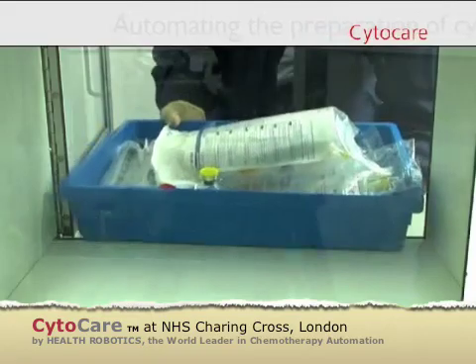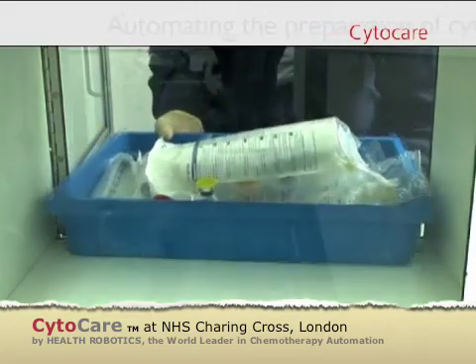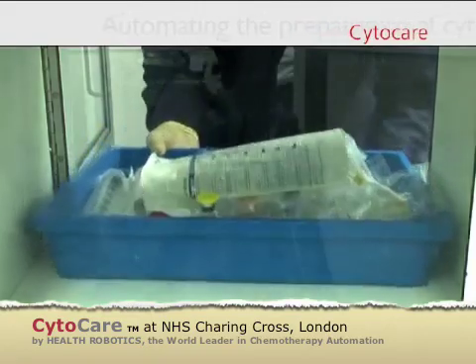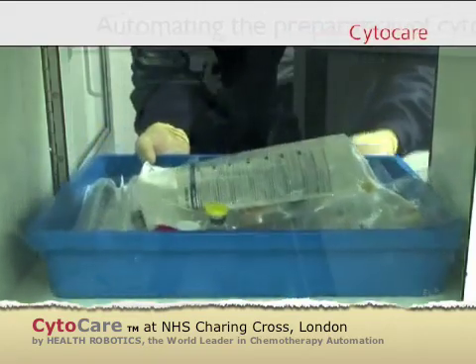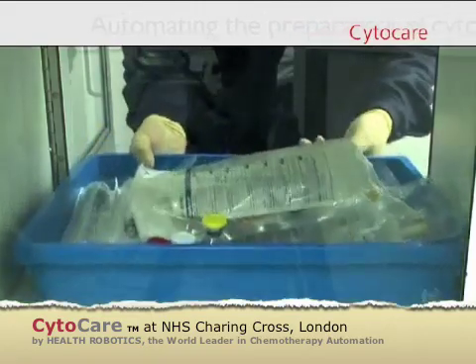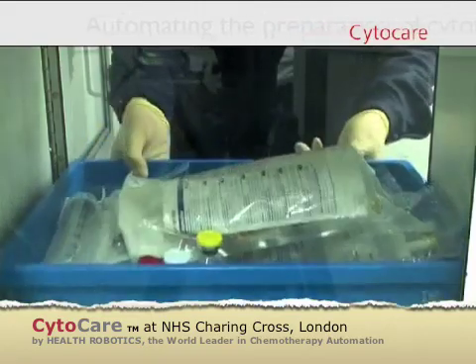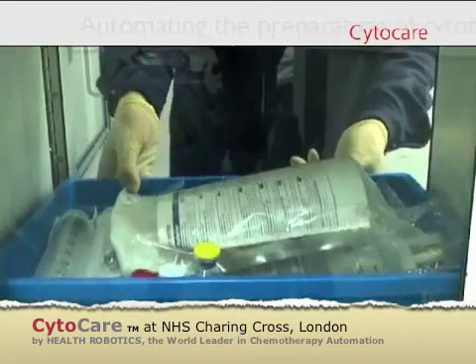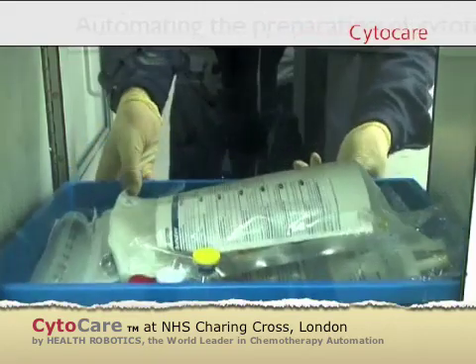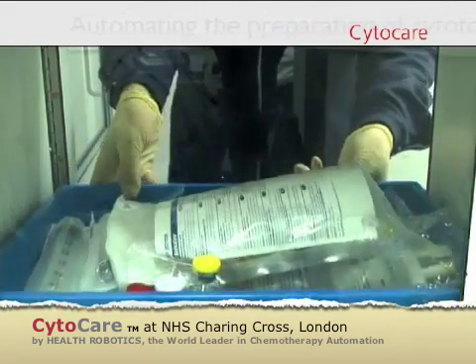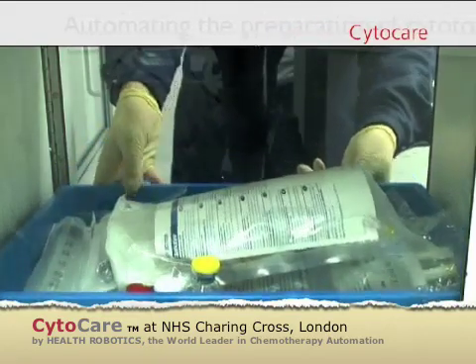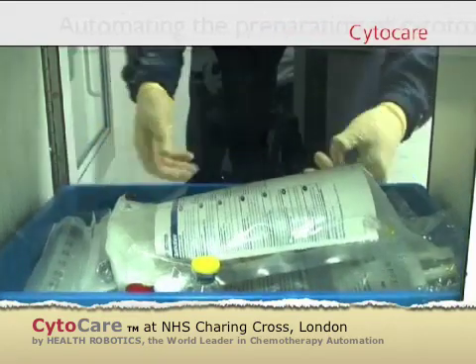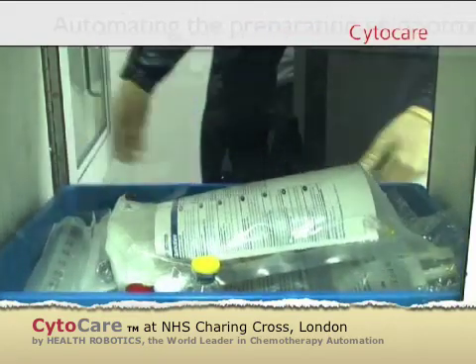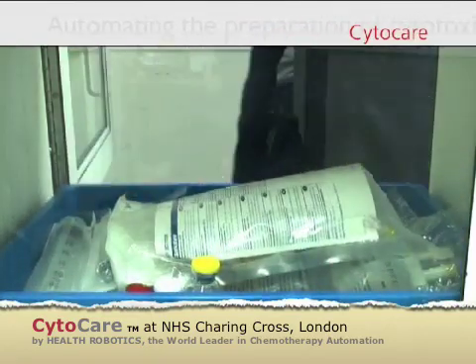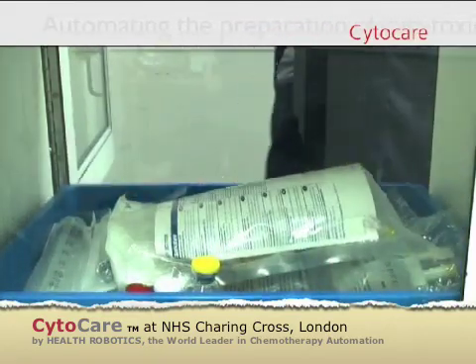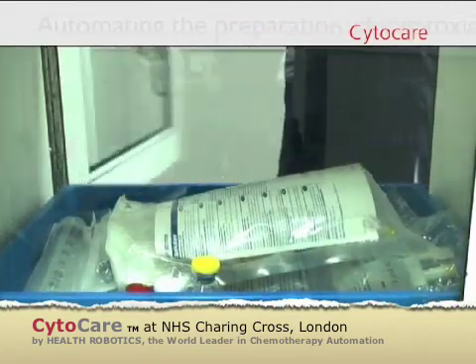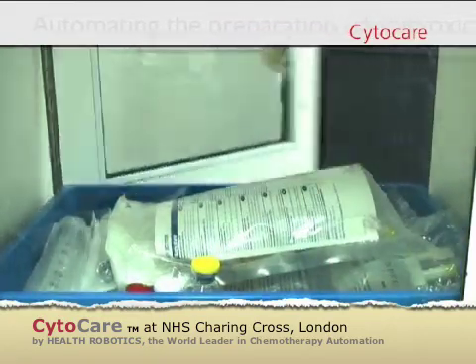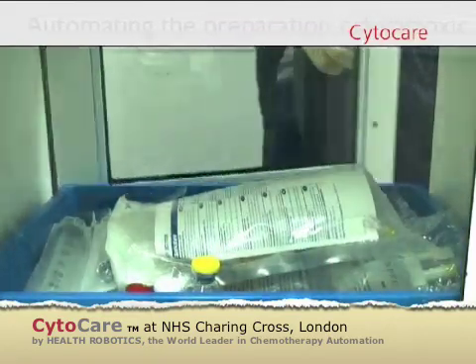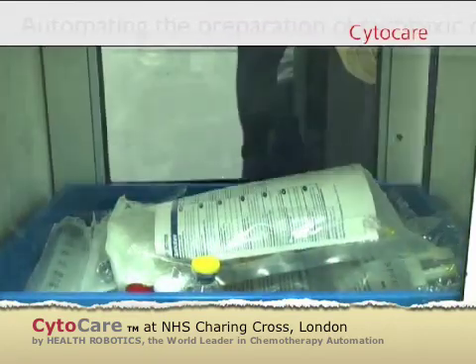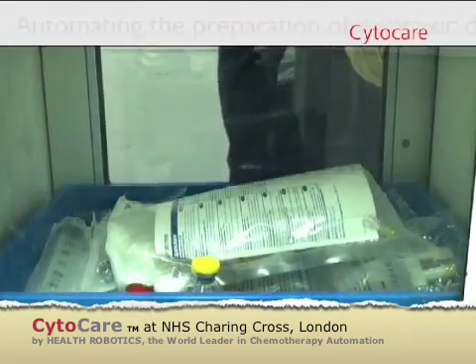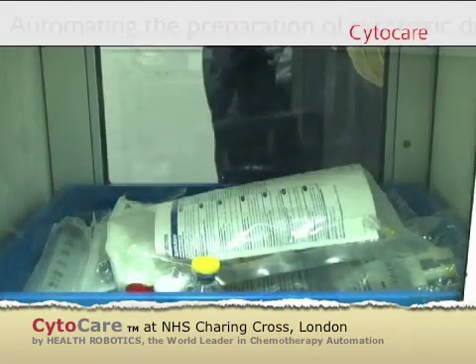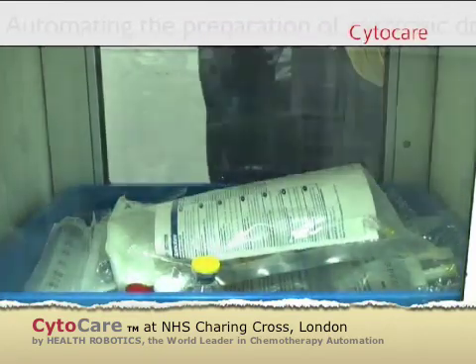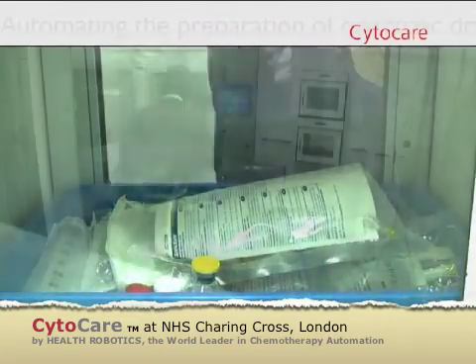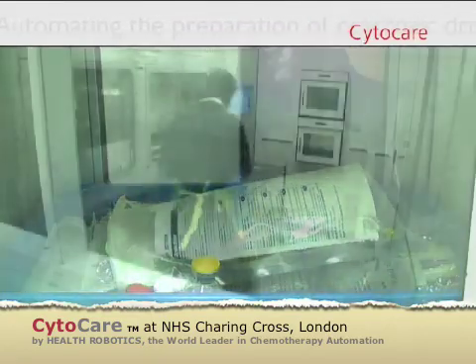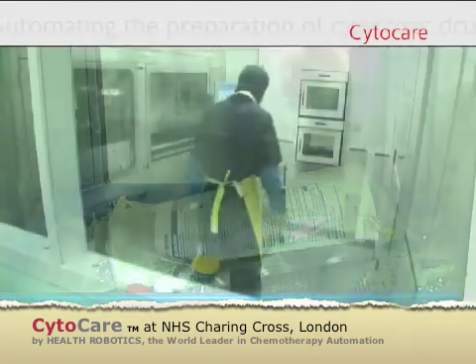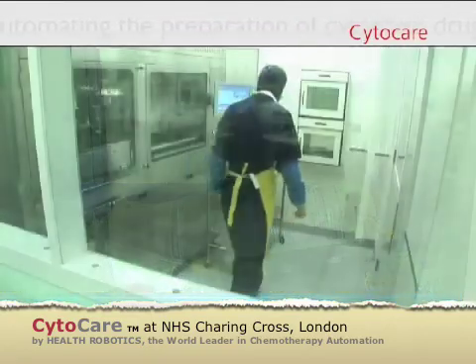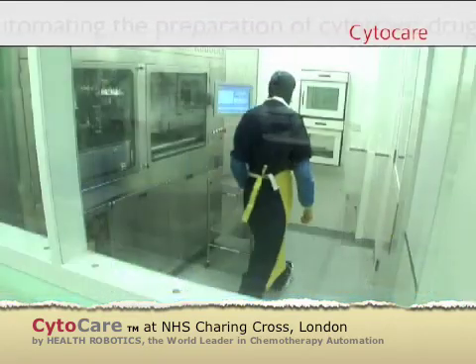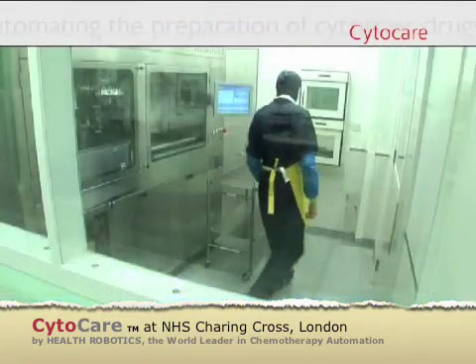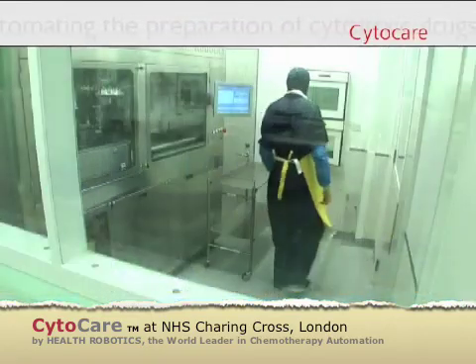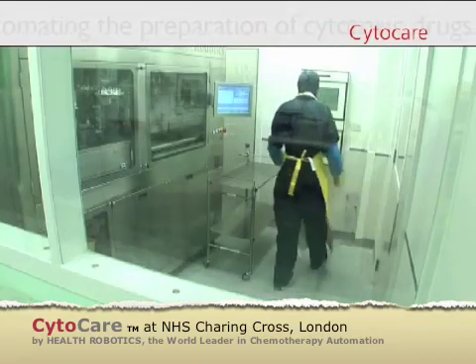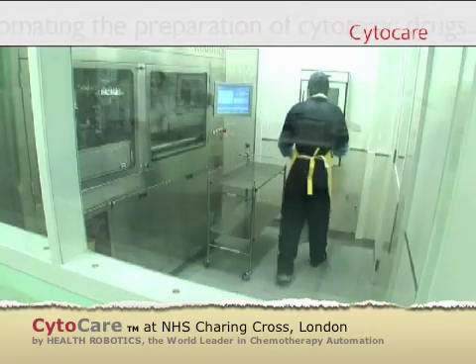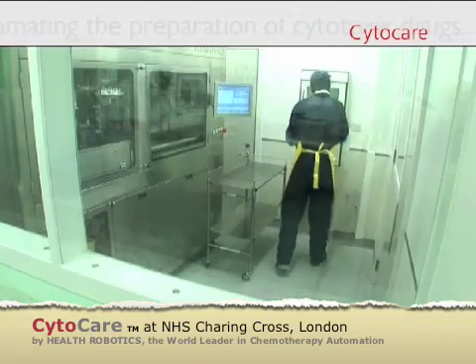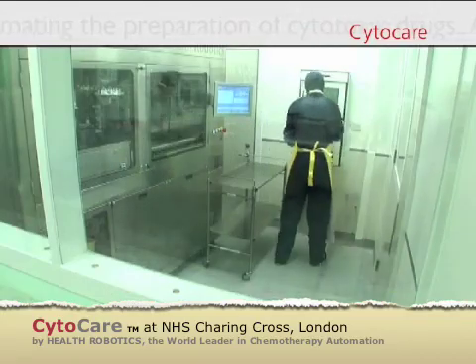Vials, syringes and final containers are transferred to the clean room through the dedicated hatch.